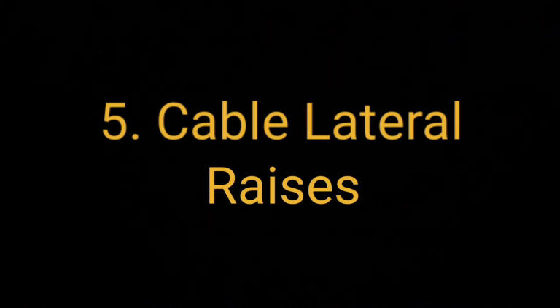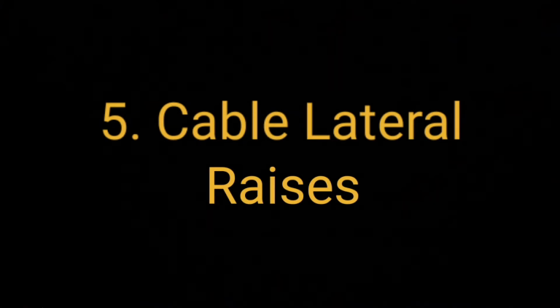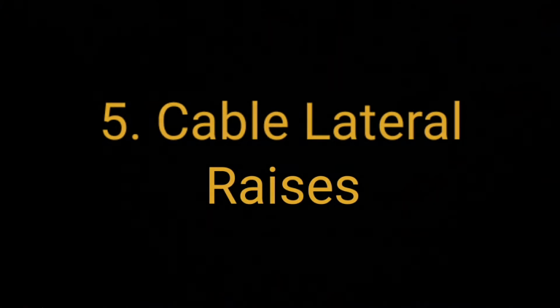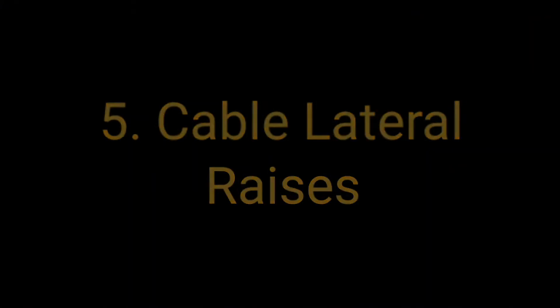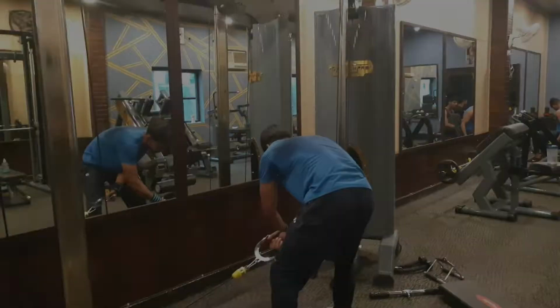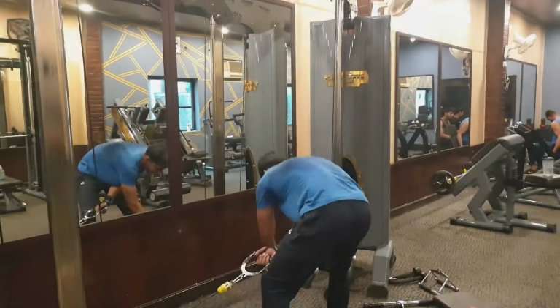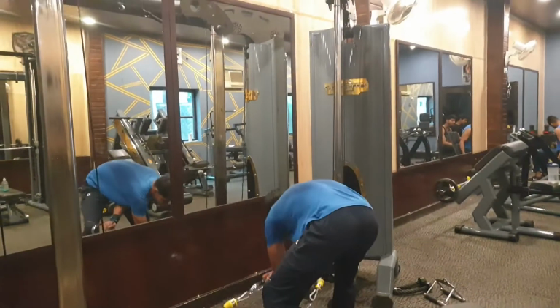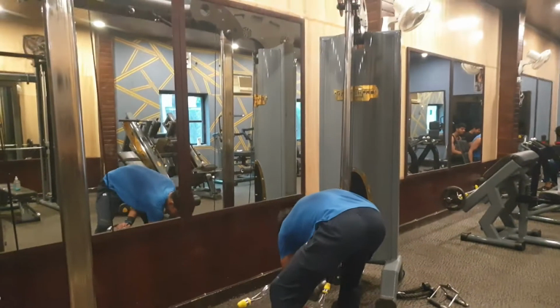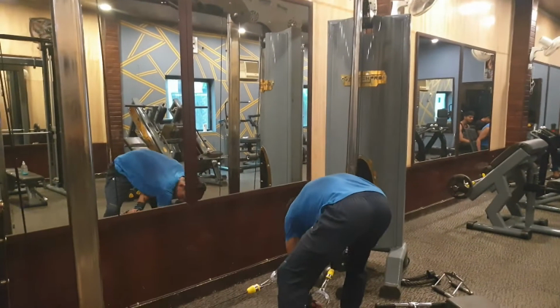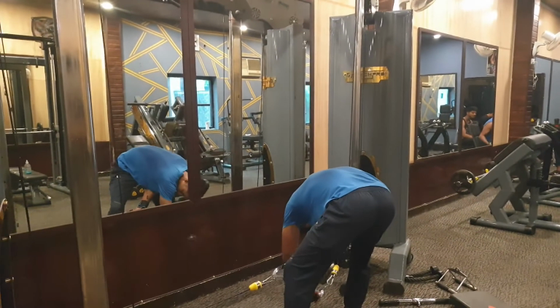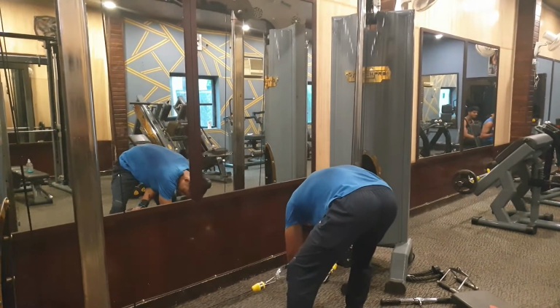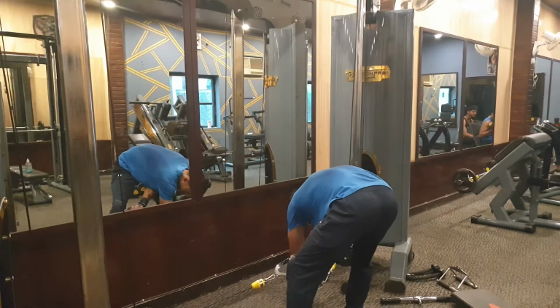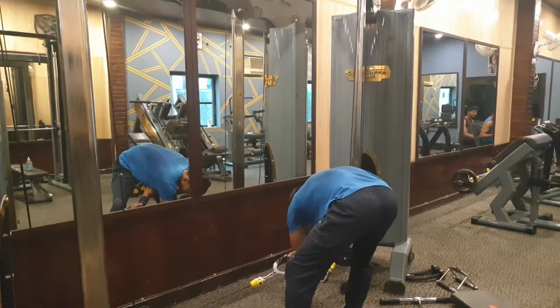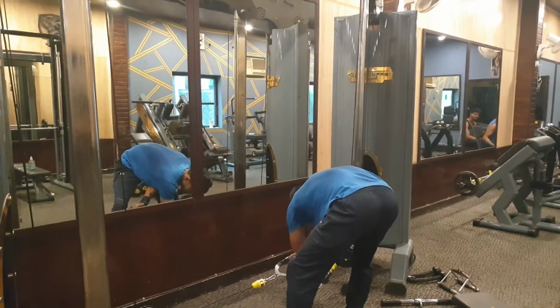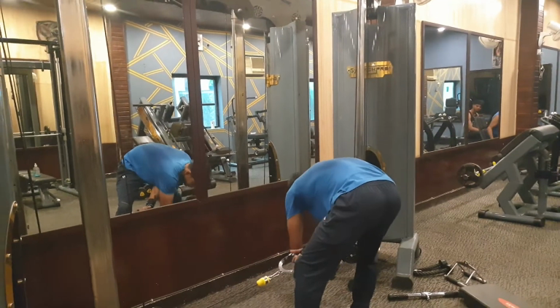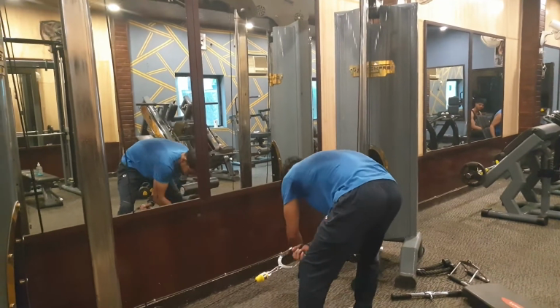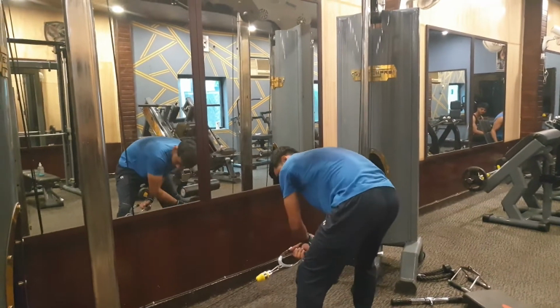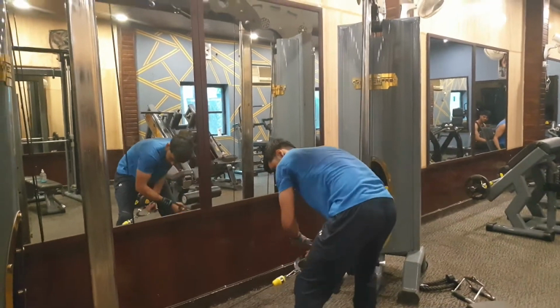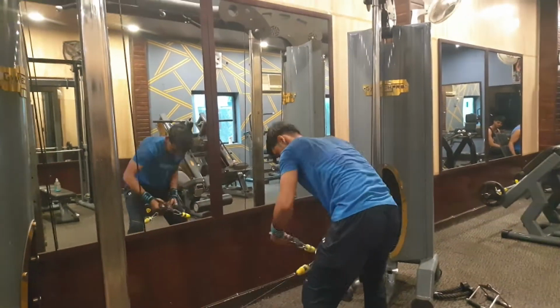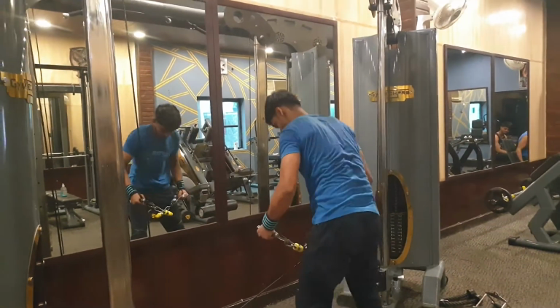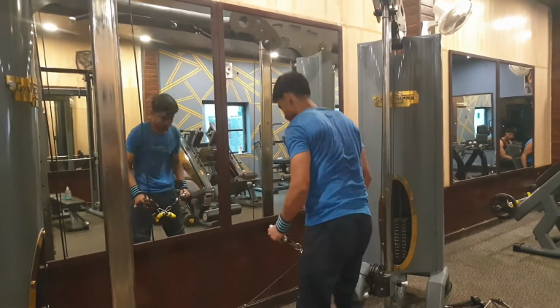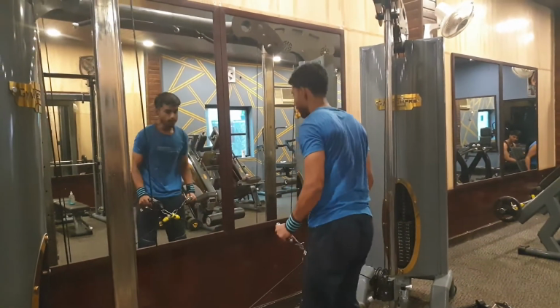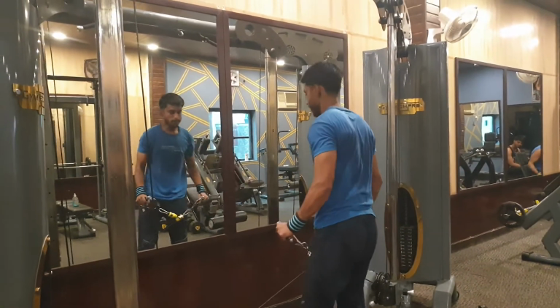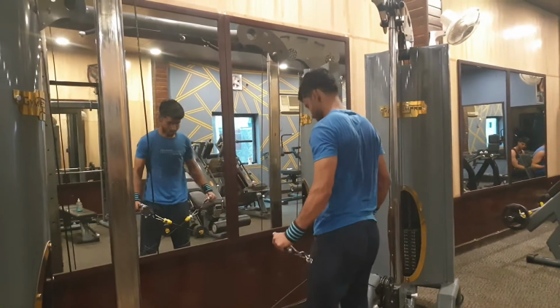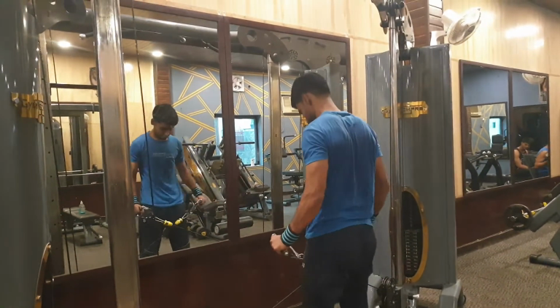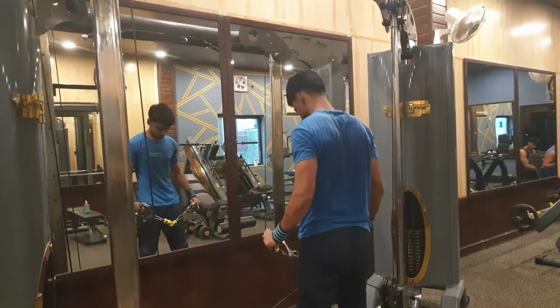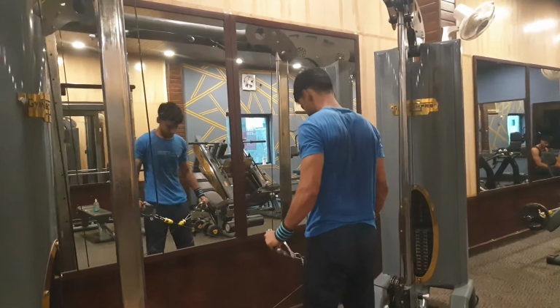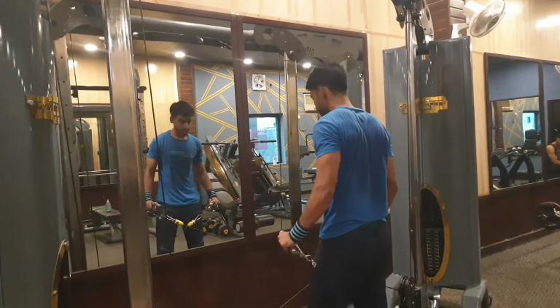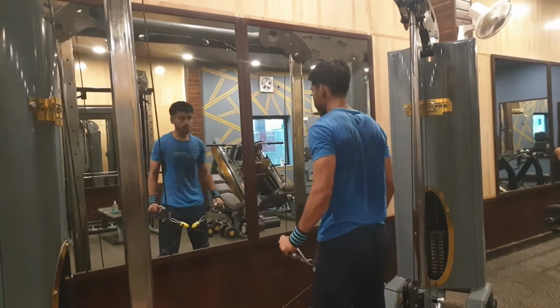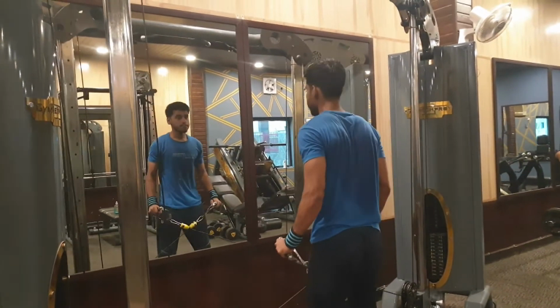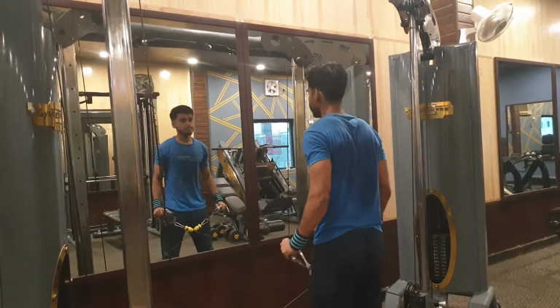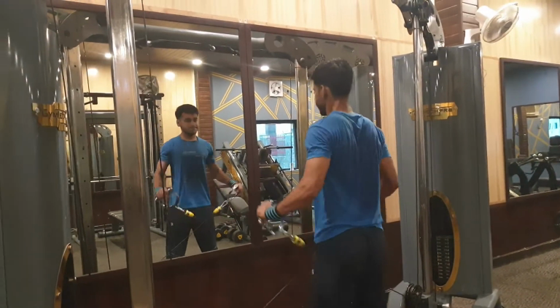We will do 3 working sets and the rep range will be between 8 to 12. Our next exercise is cable lateral raises.